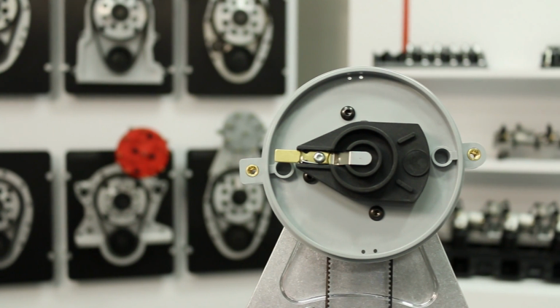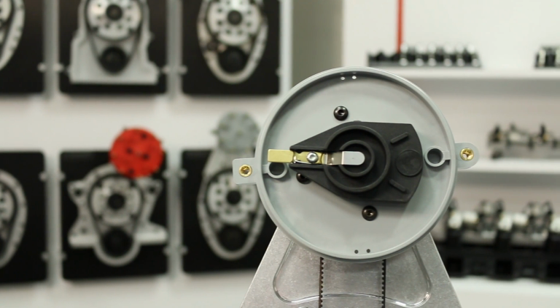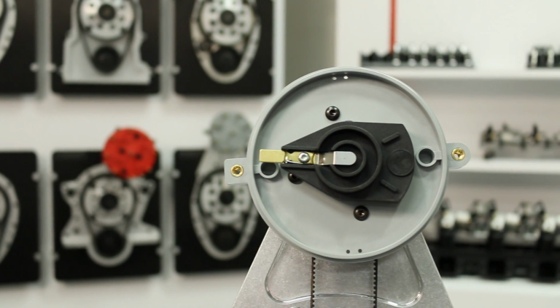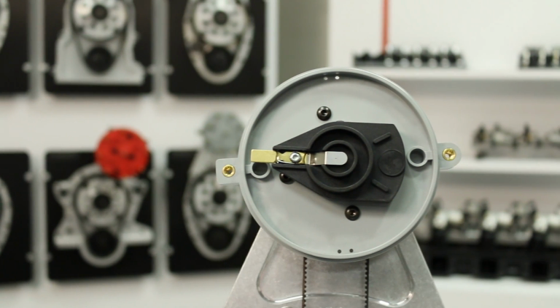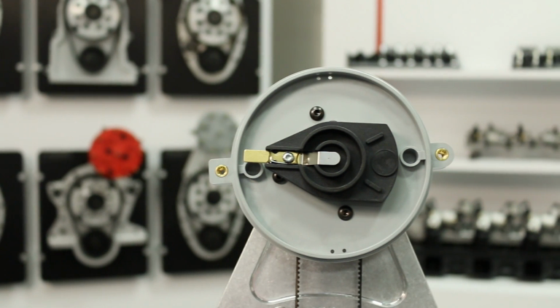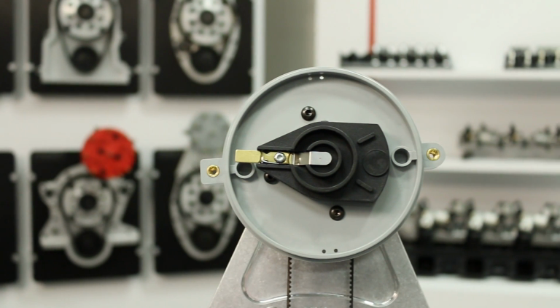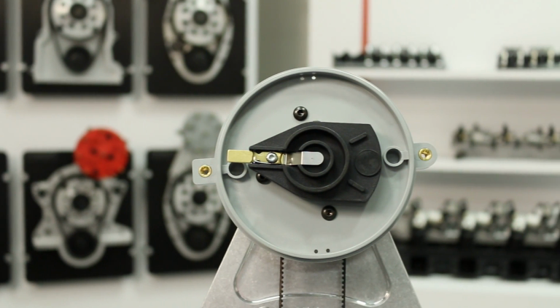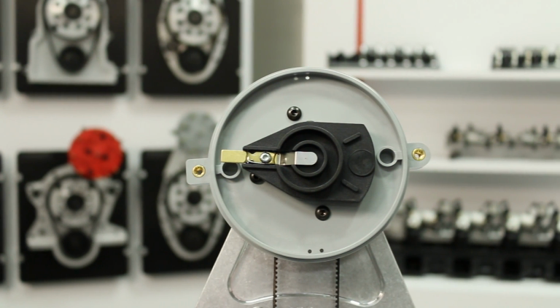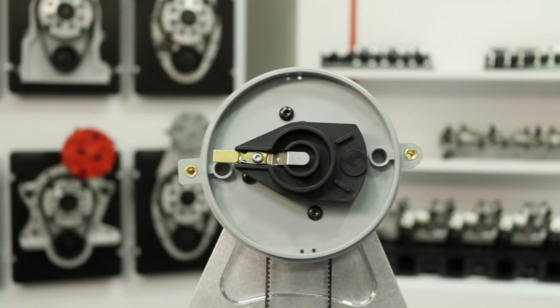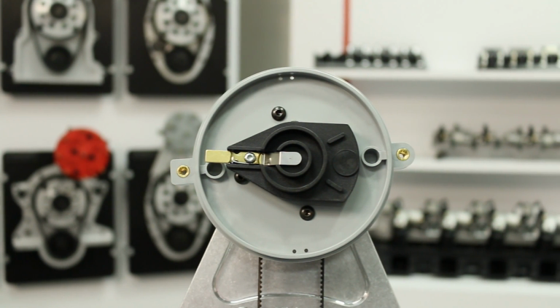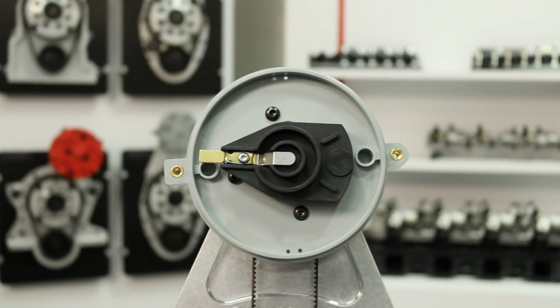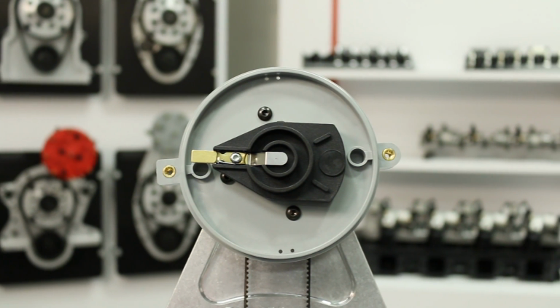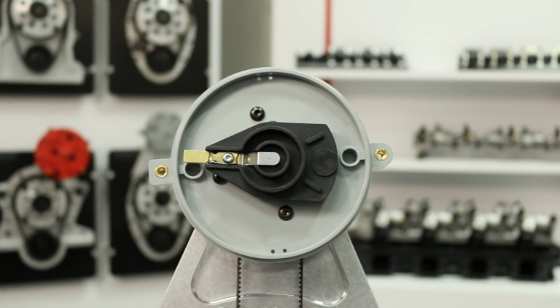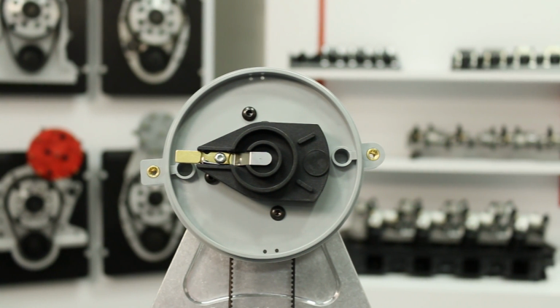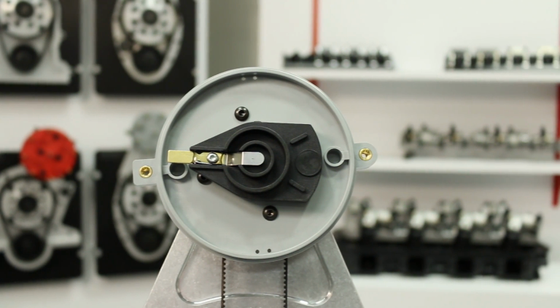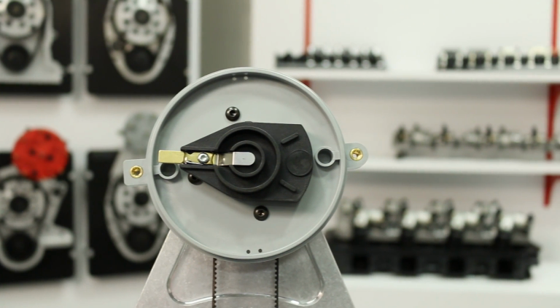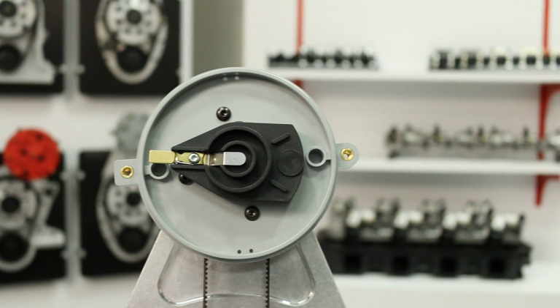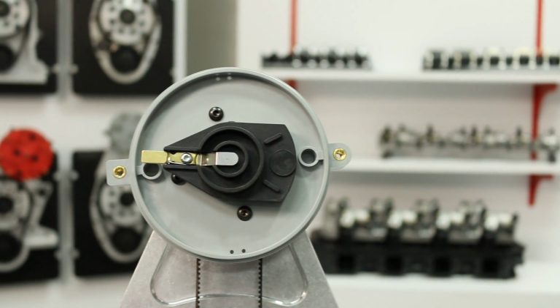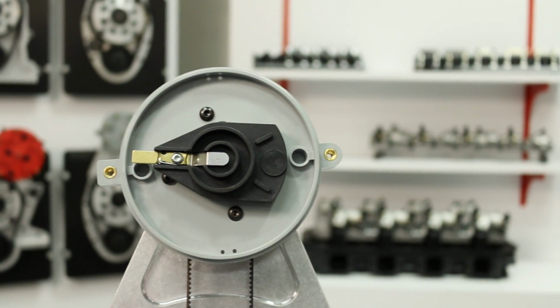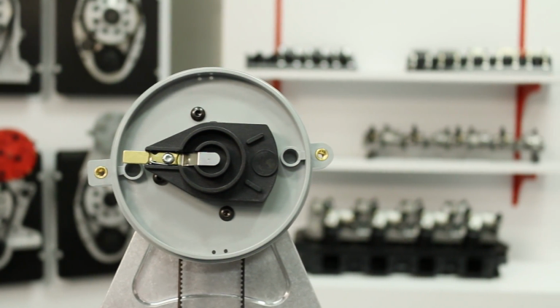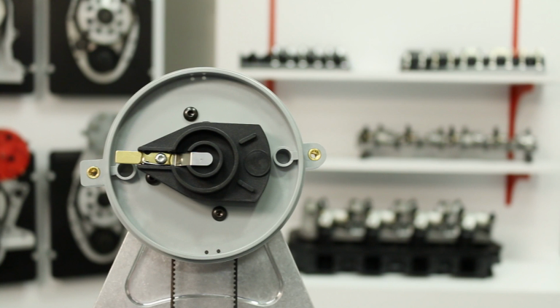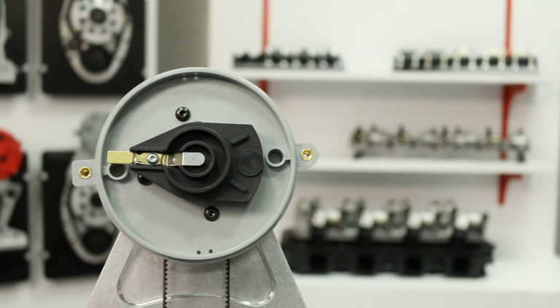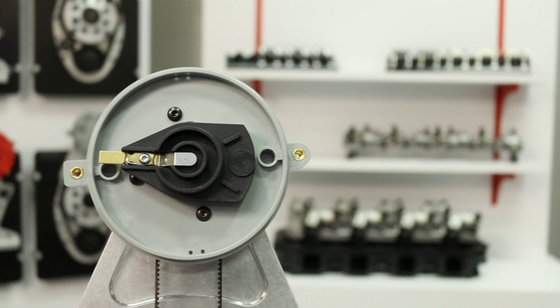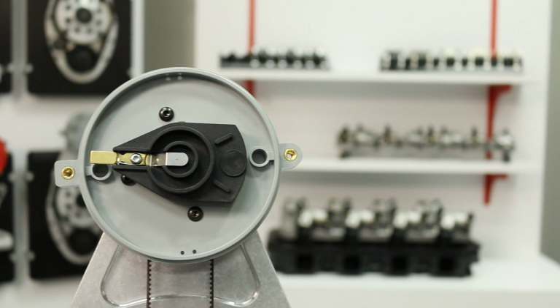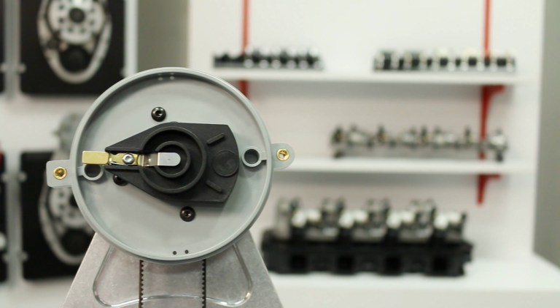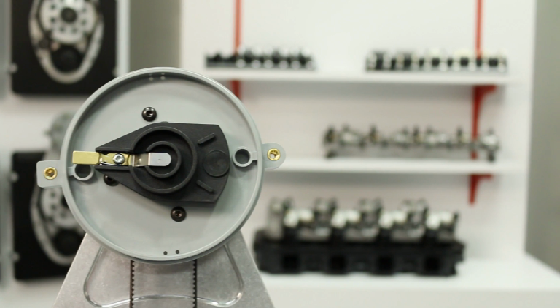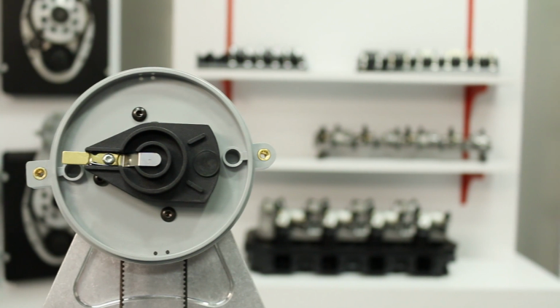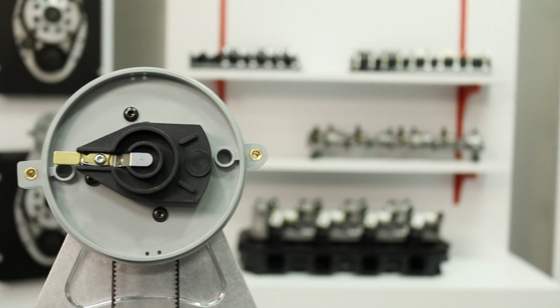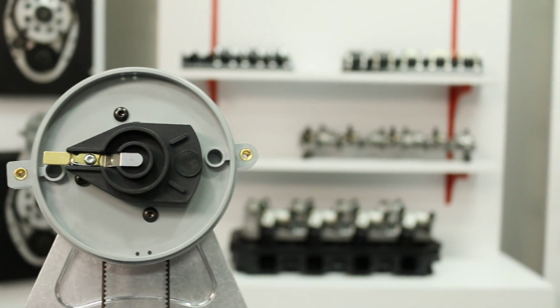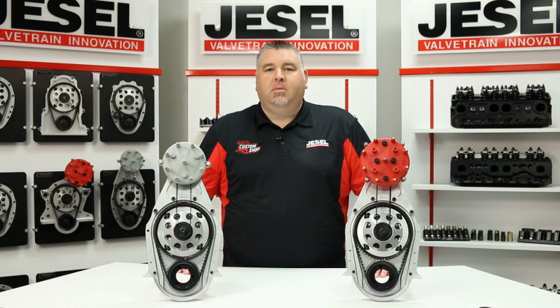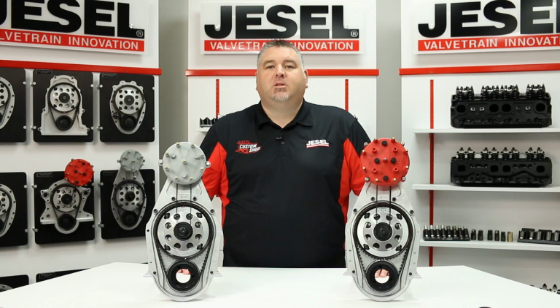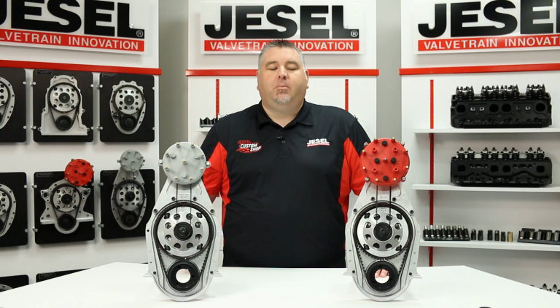Now keep in mind, a crank trigger firing system and an external ignition box is required for all of our belt-driven distributors.